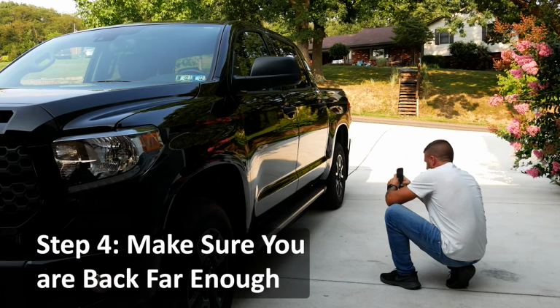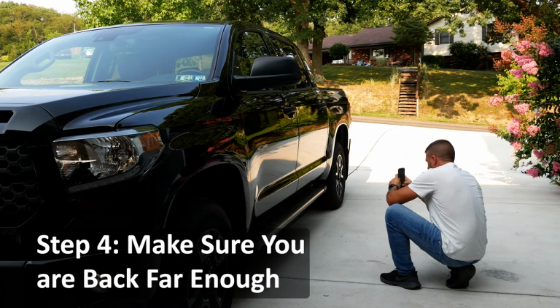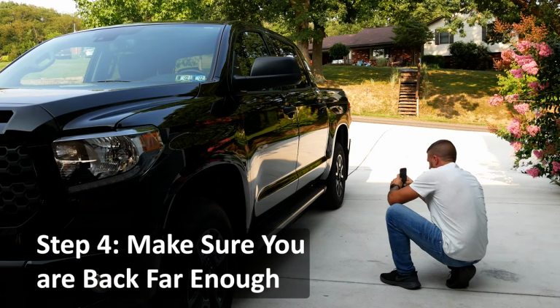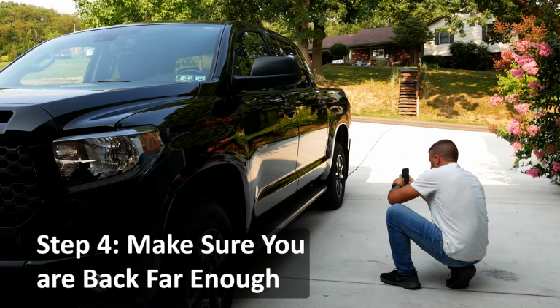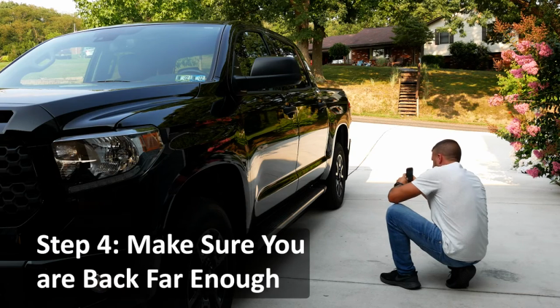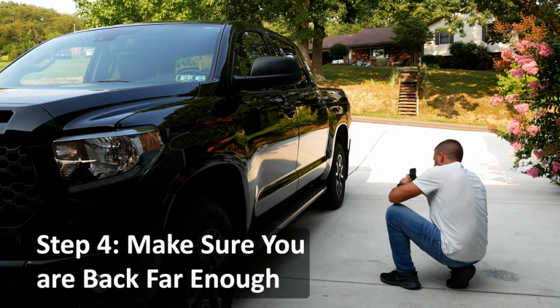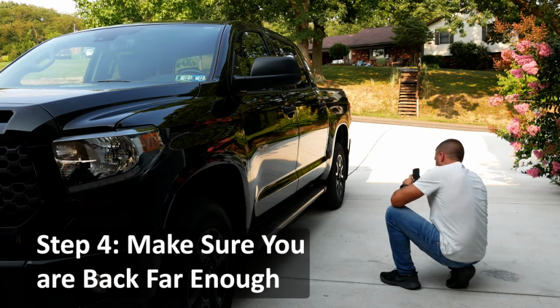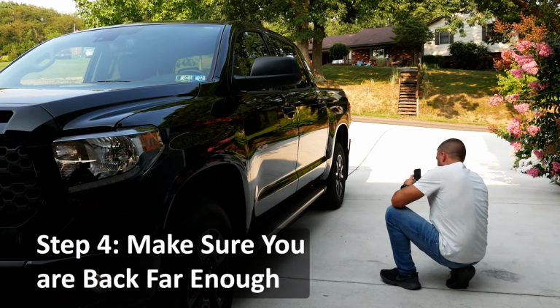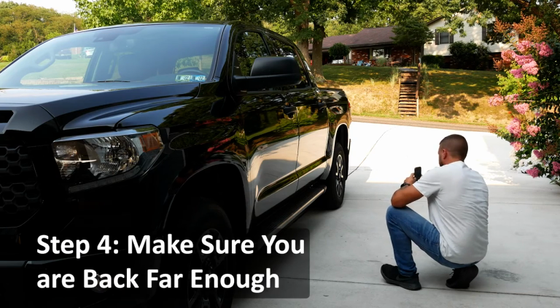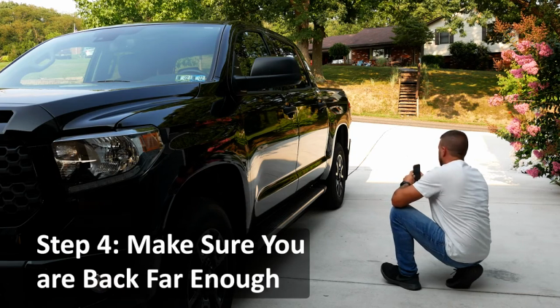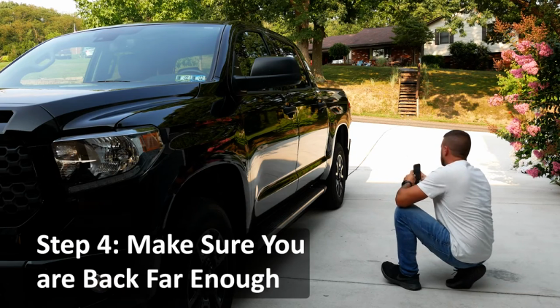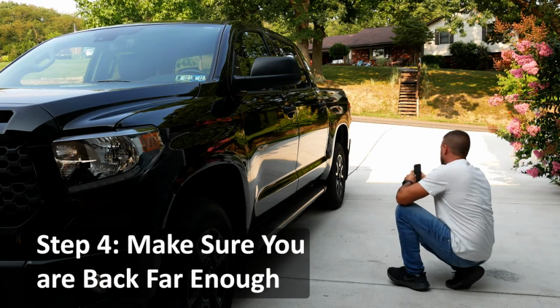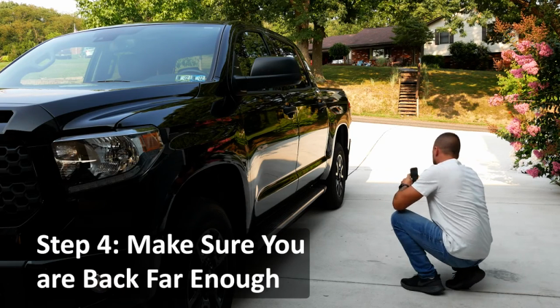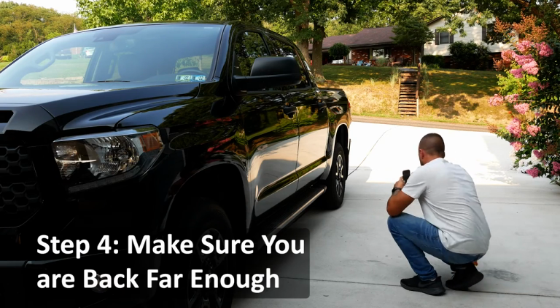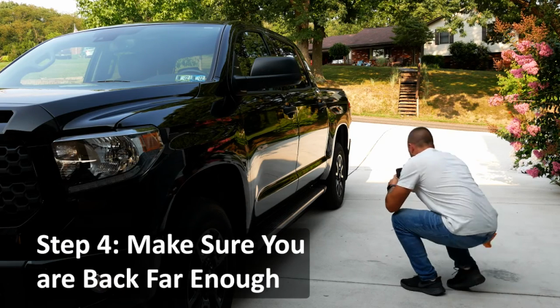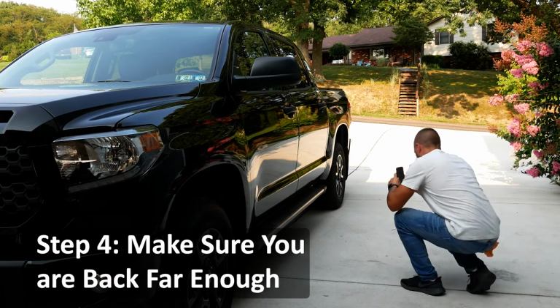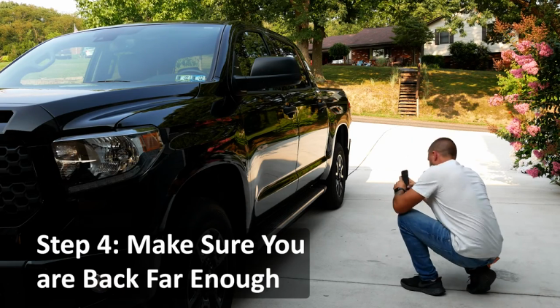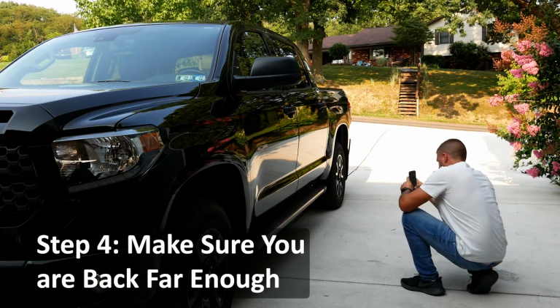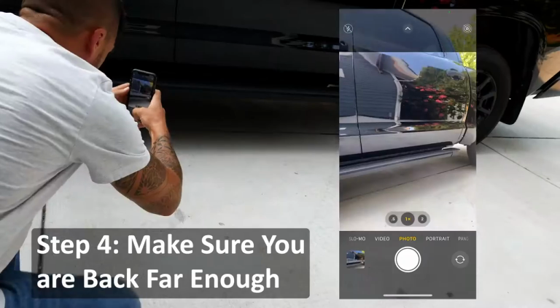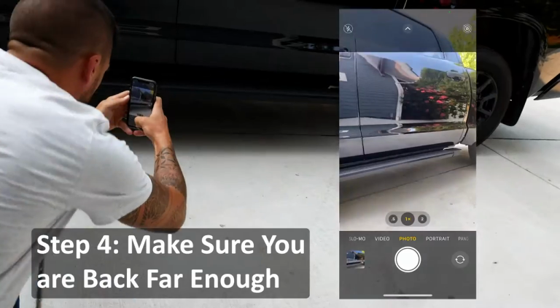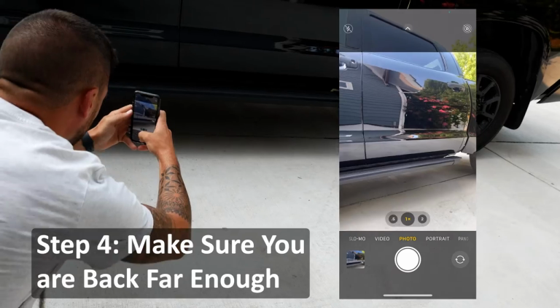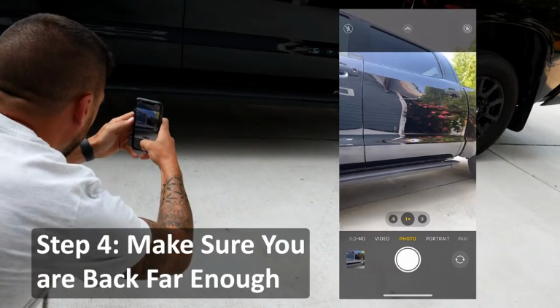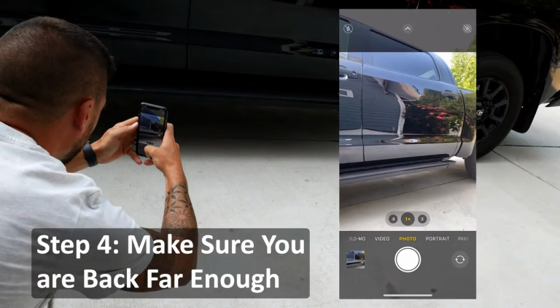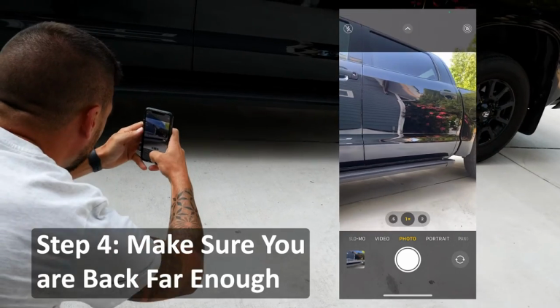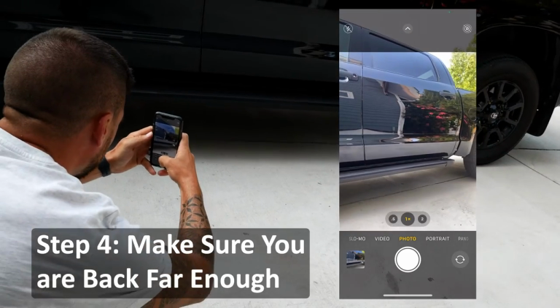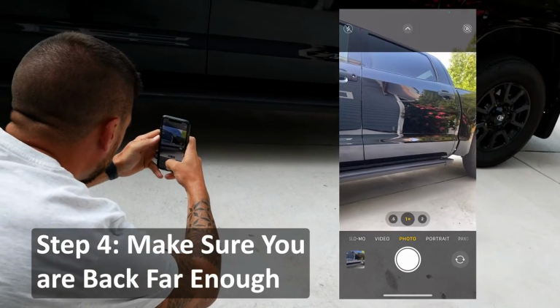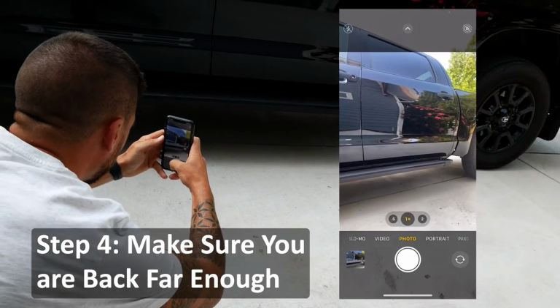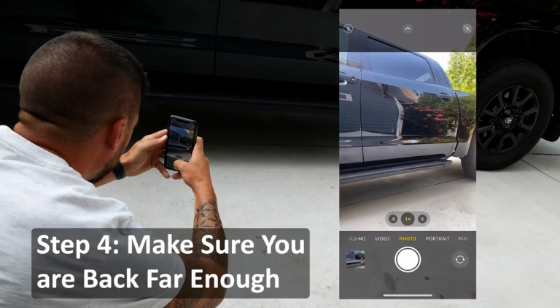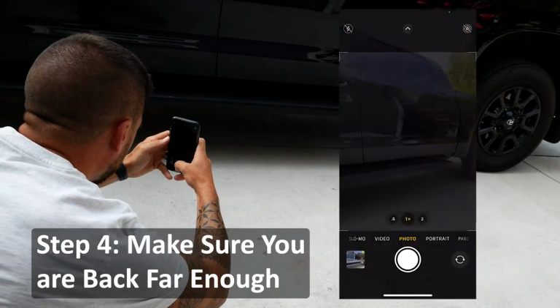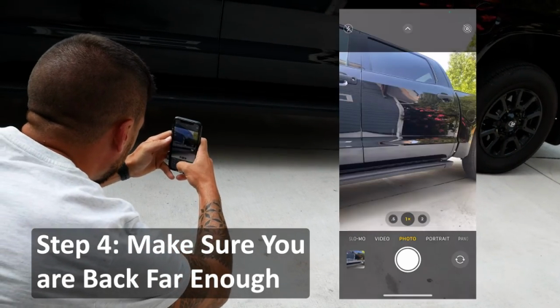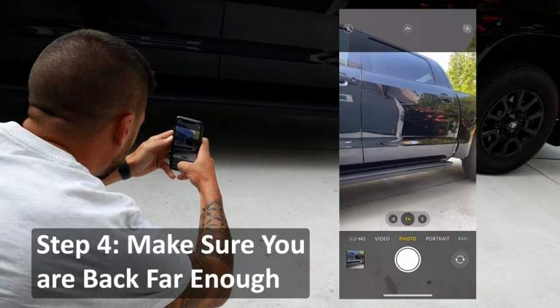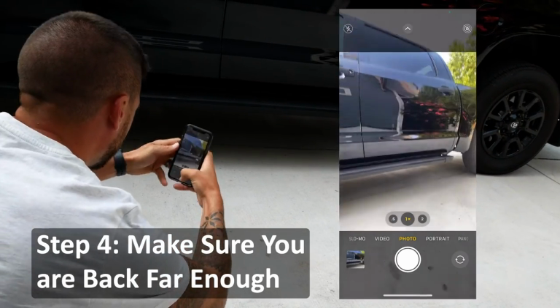Step 4: Make sure you are far enough away so we can see where the dent is on the panel.